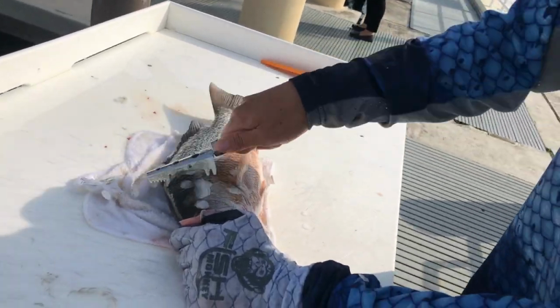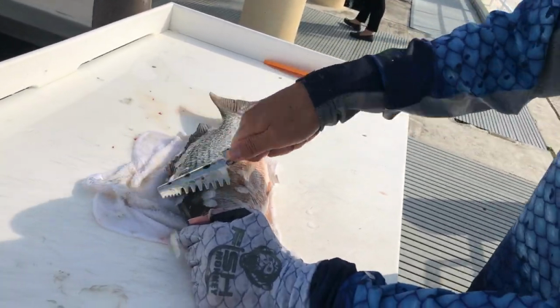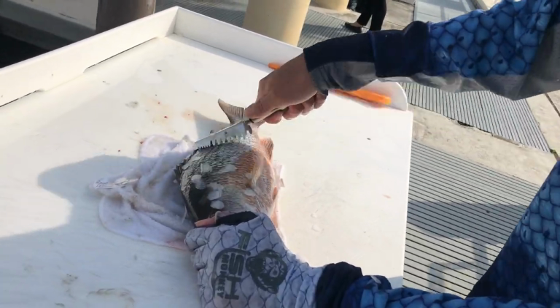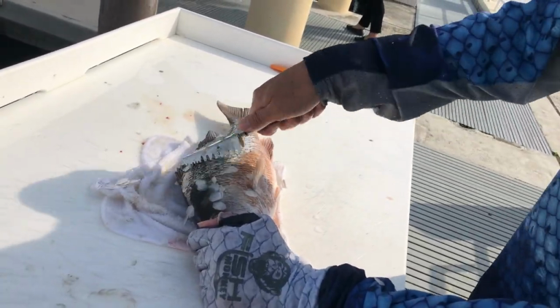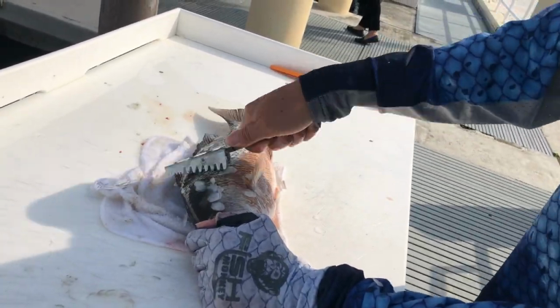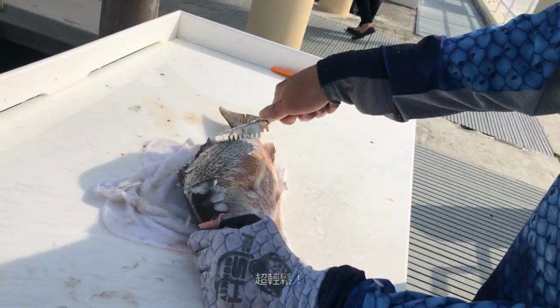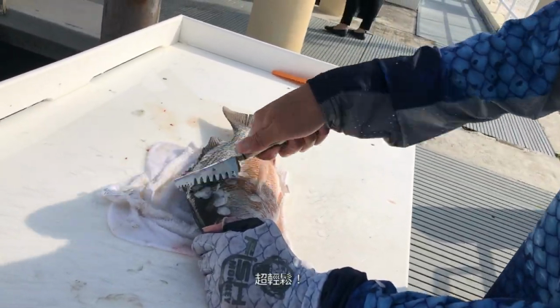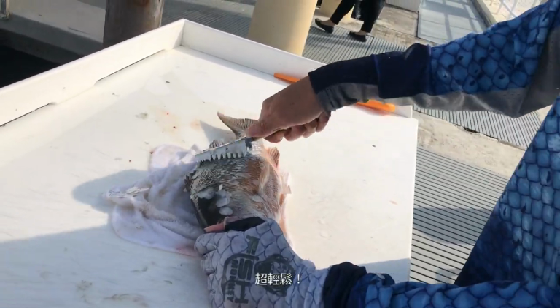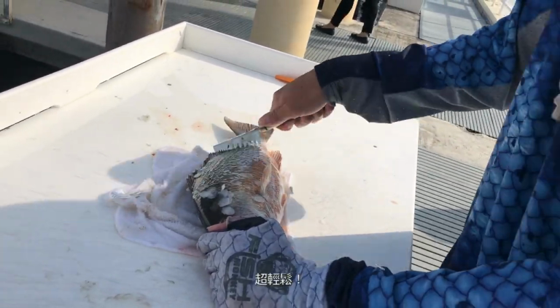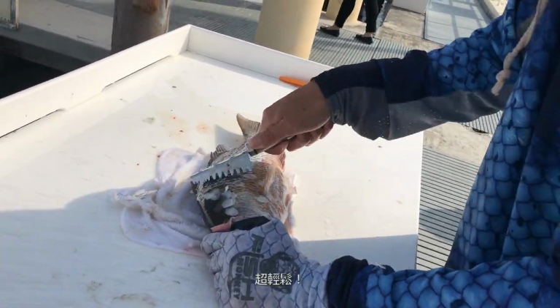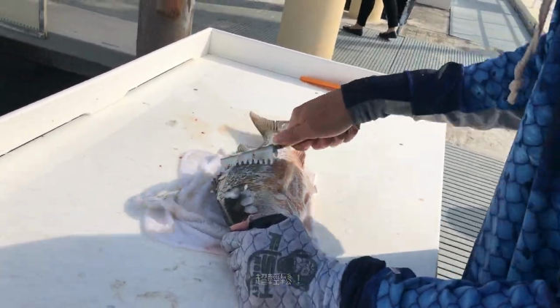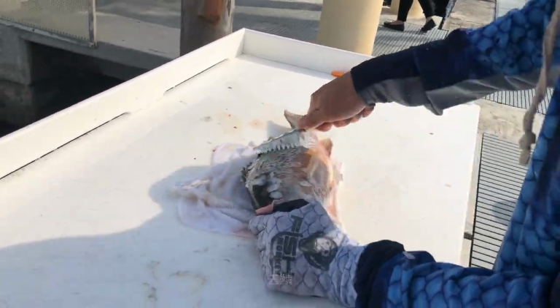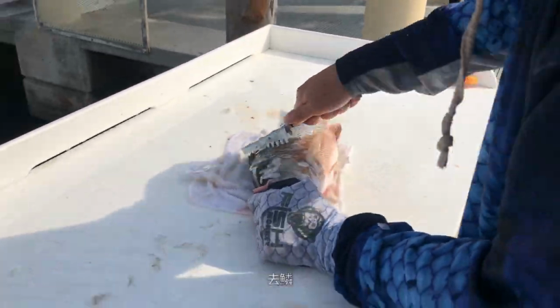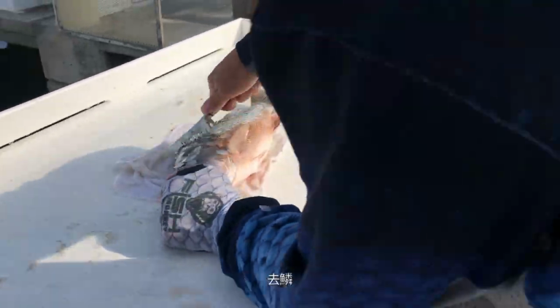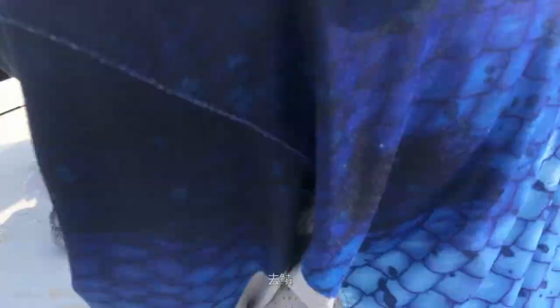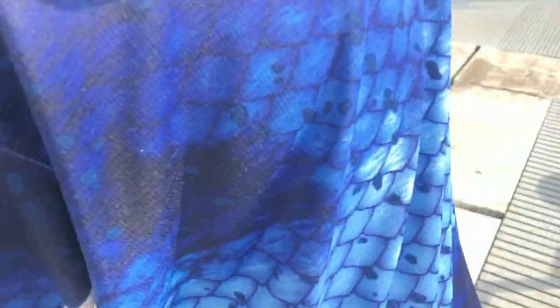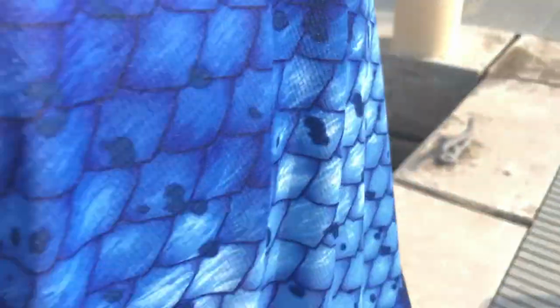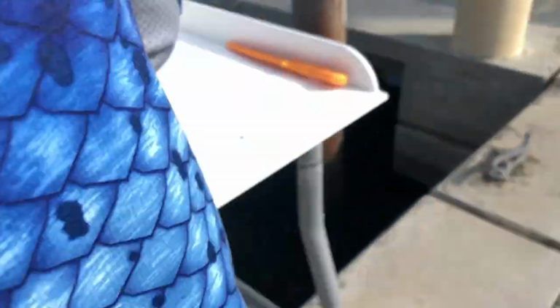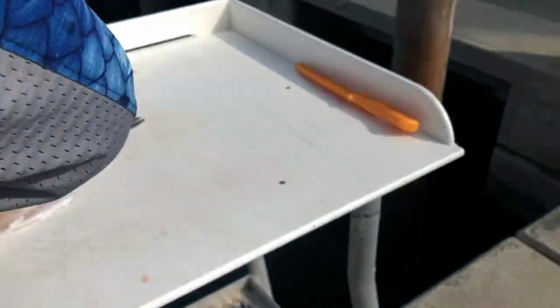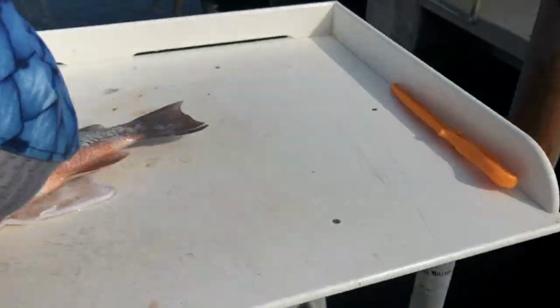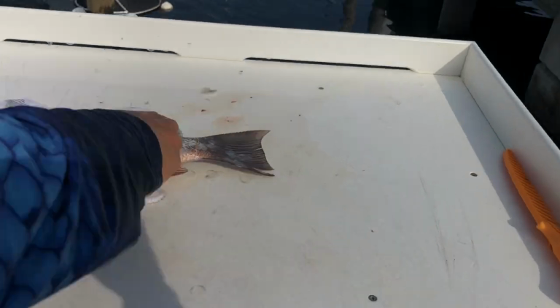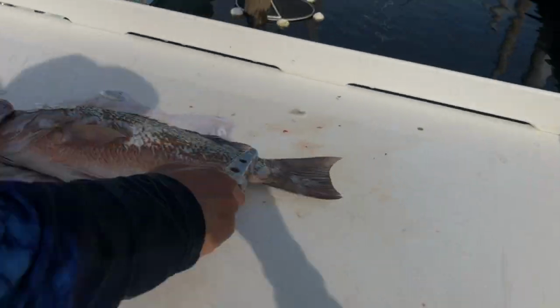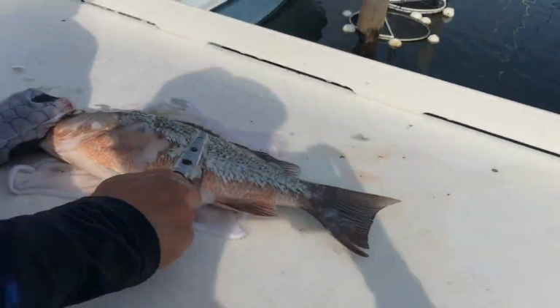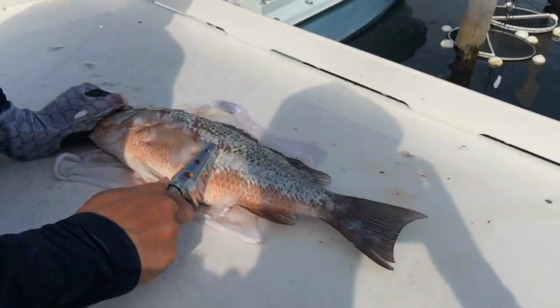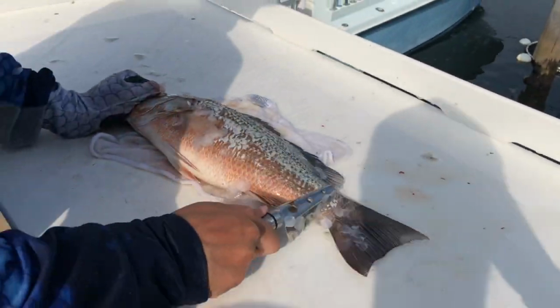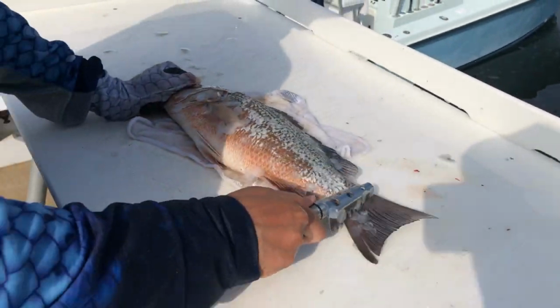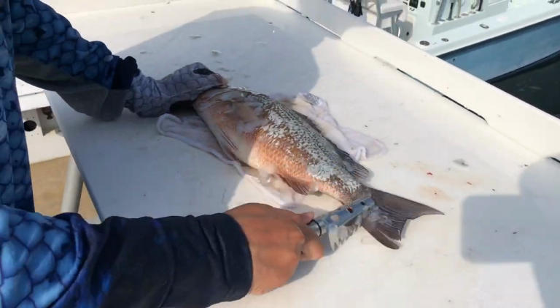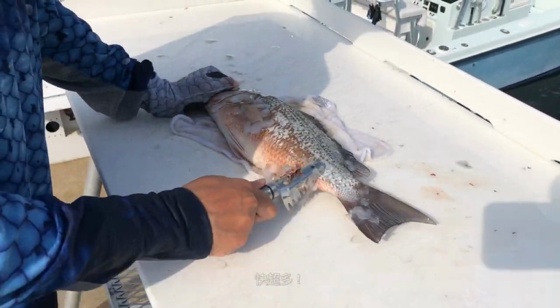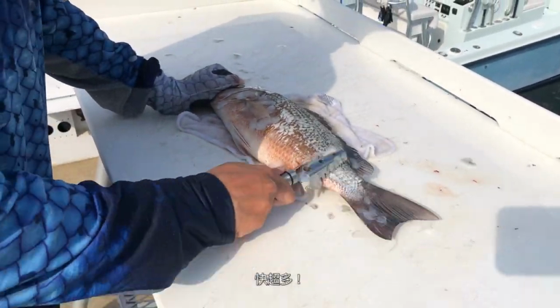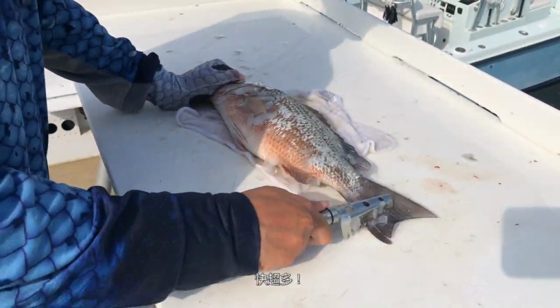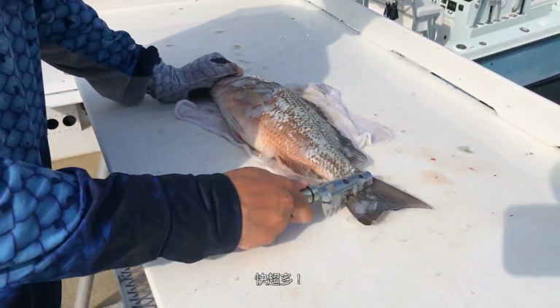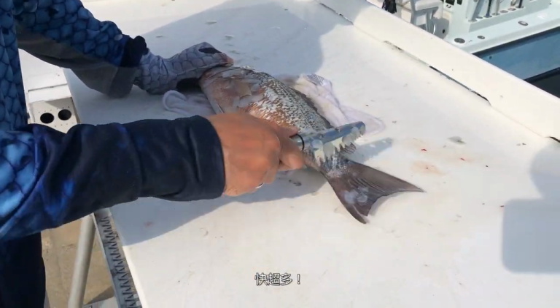Oh my god, that's so fast. You're just killing this fish. So much faster.